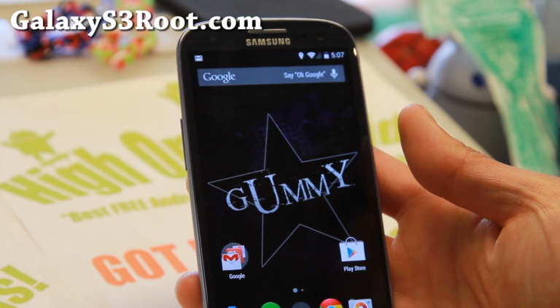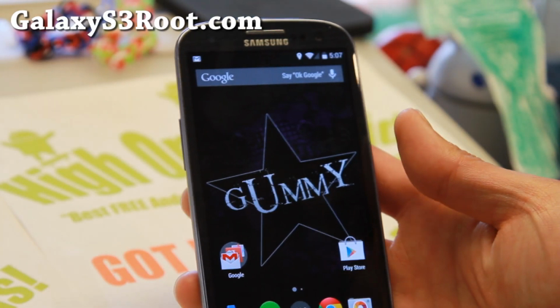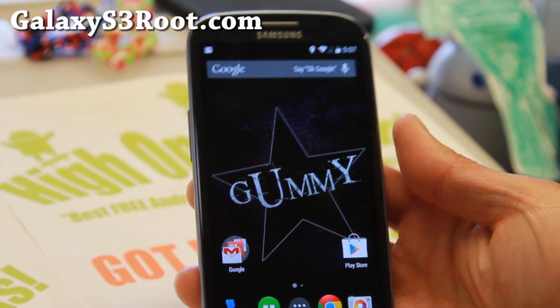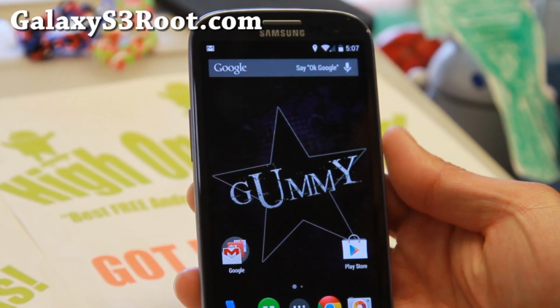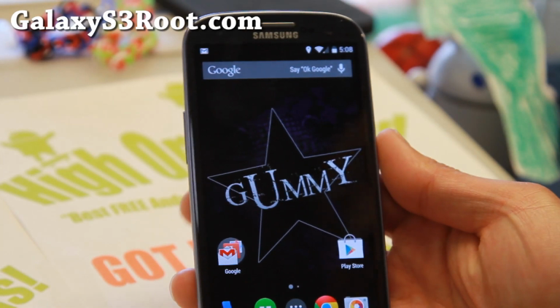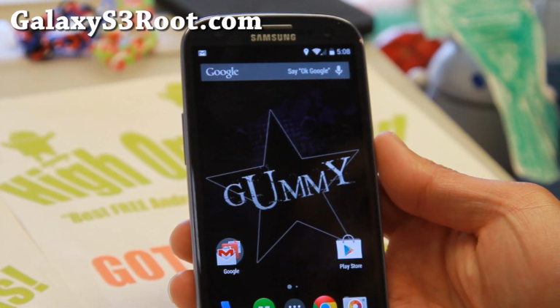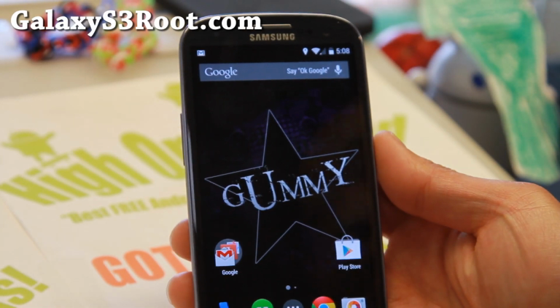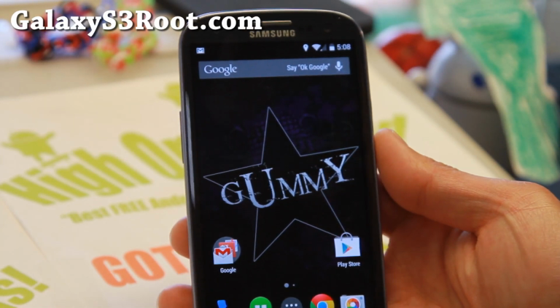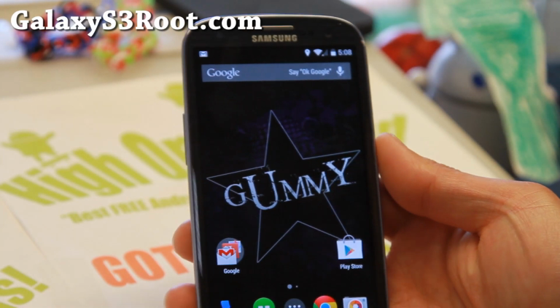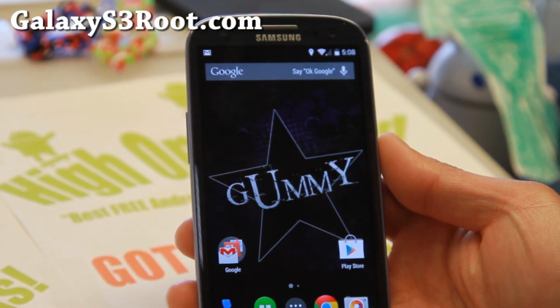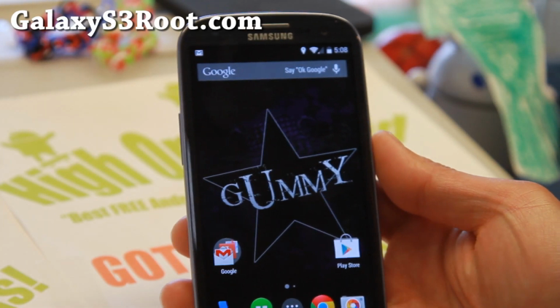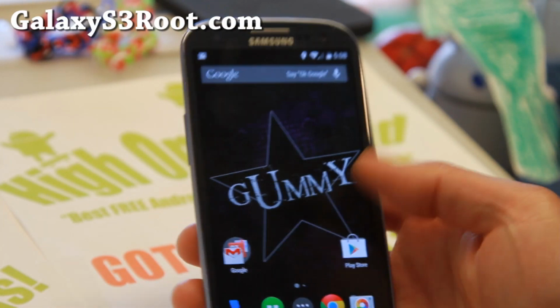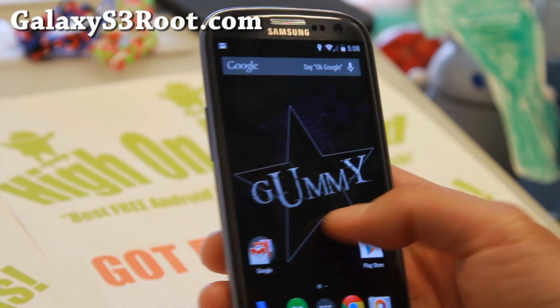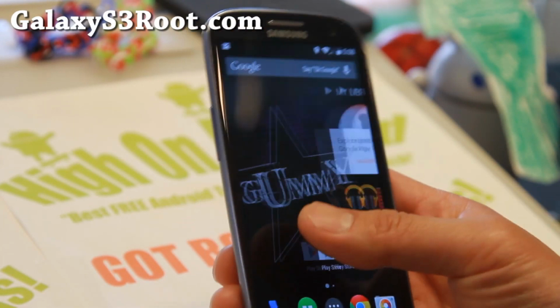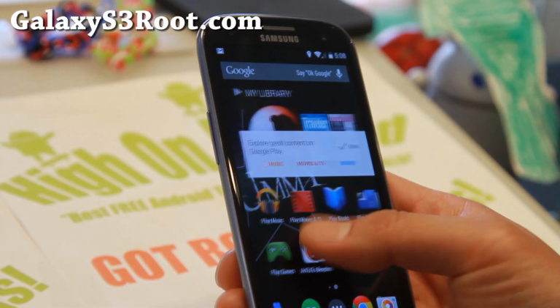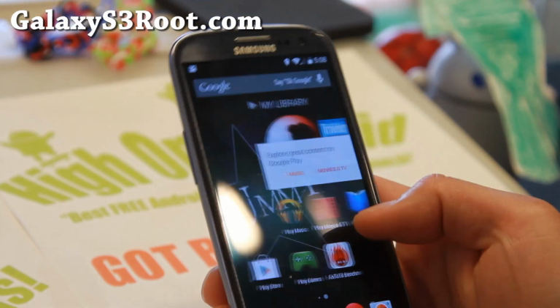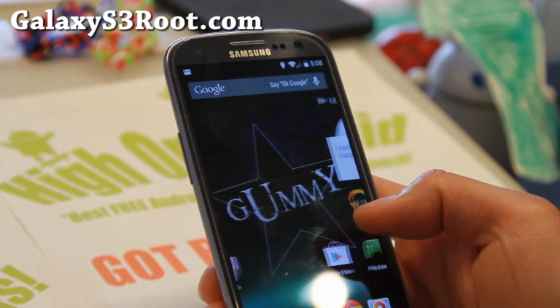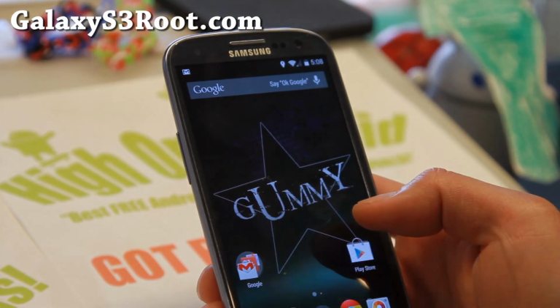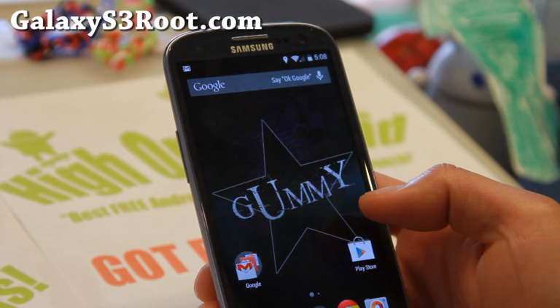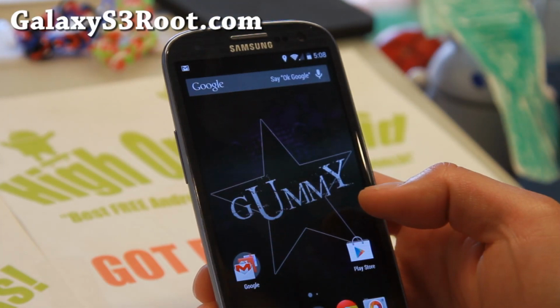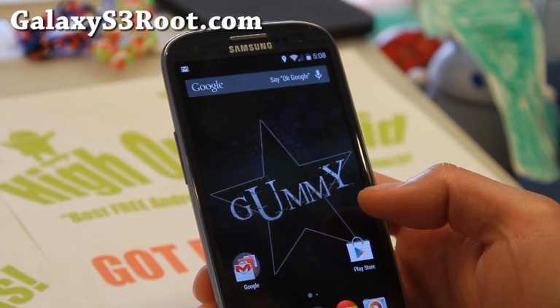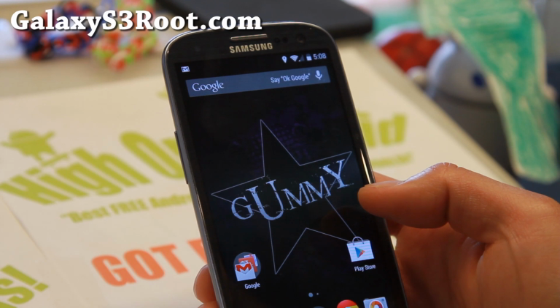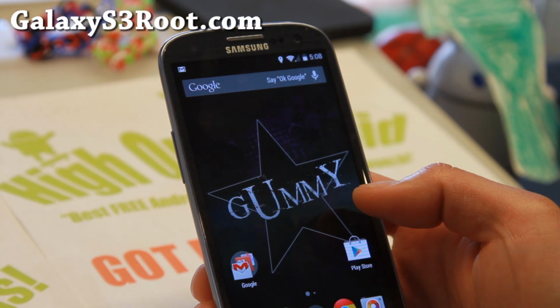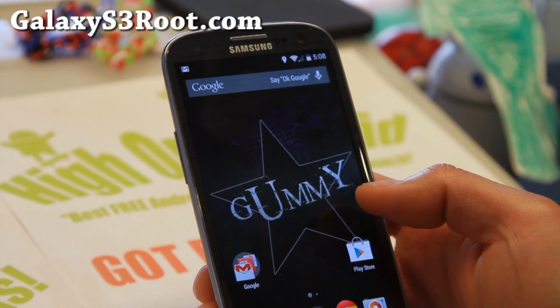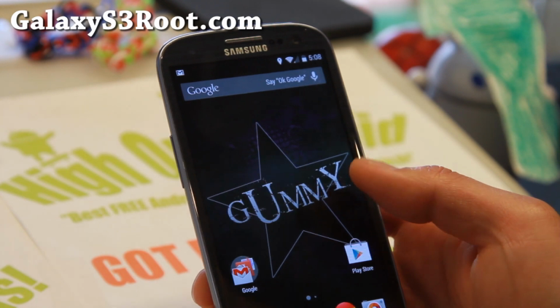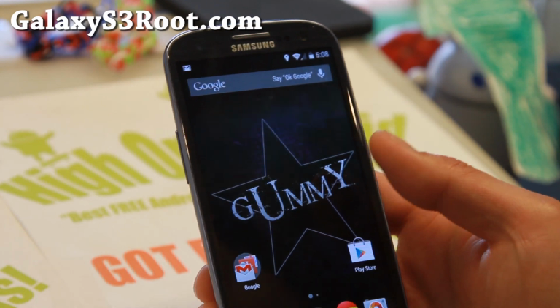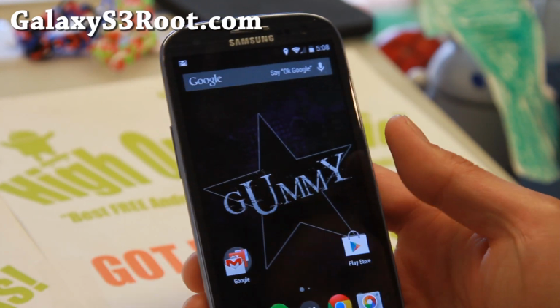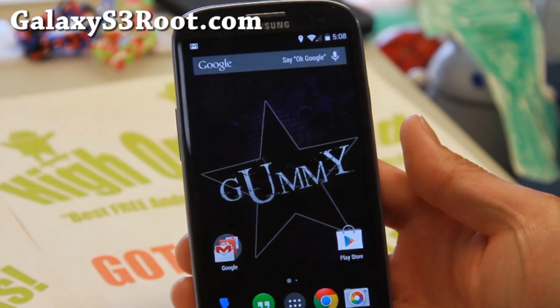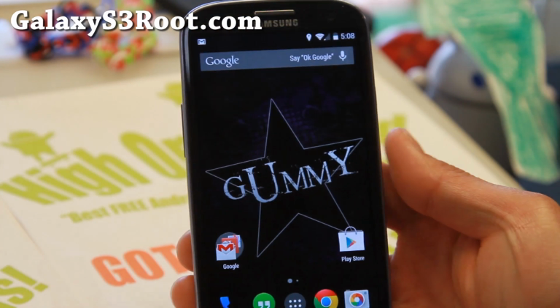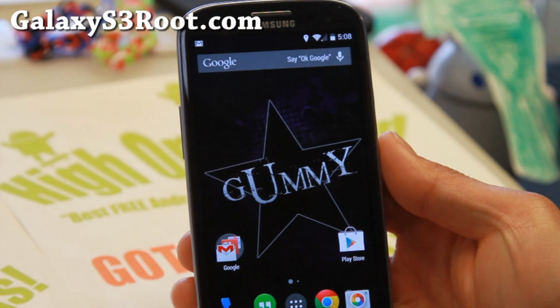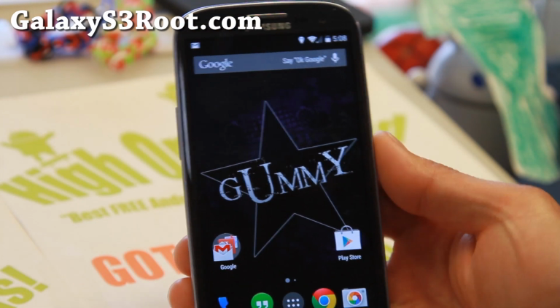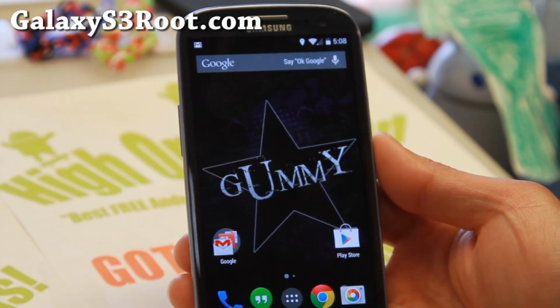Hi folks, it's Max from GalaxyS3Root.com. For this week's ROM of the week, check out Gummy ROM with Android 4.4.3.